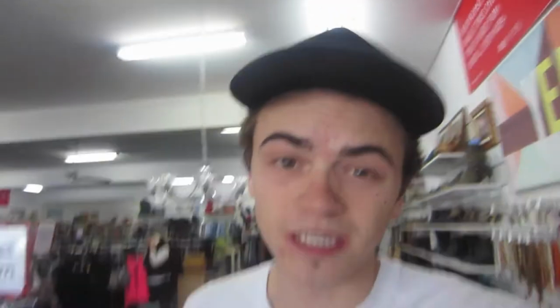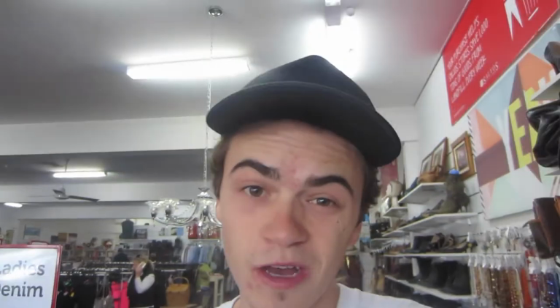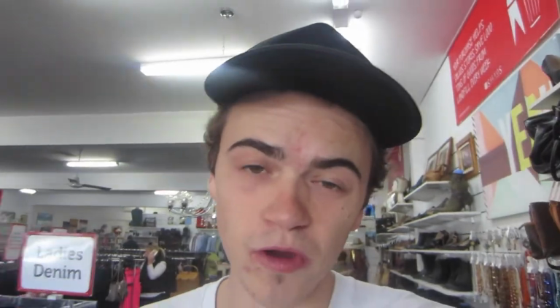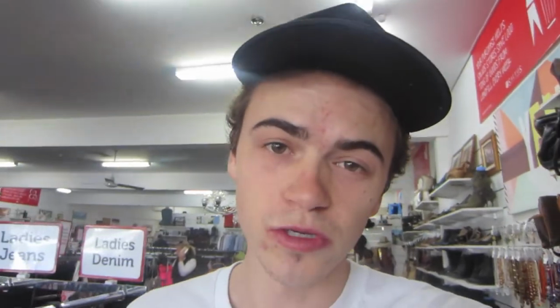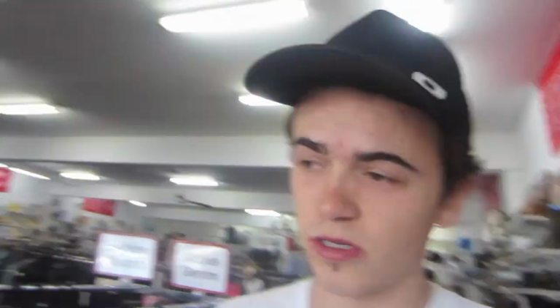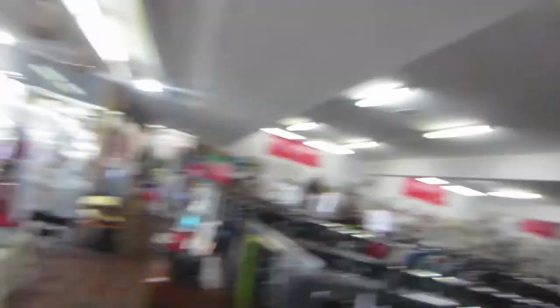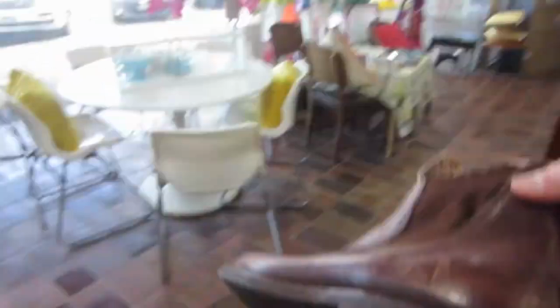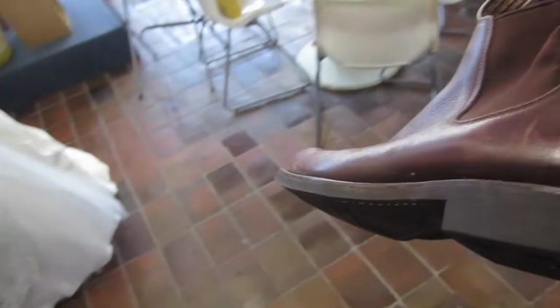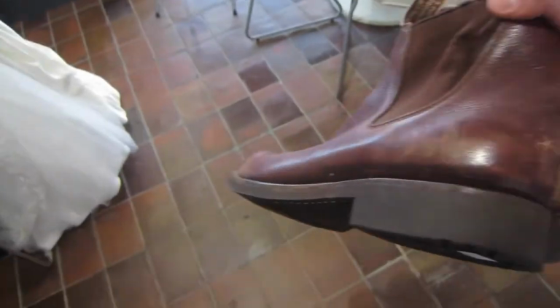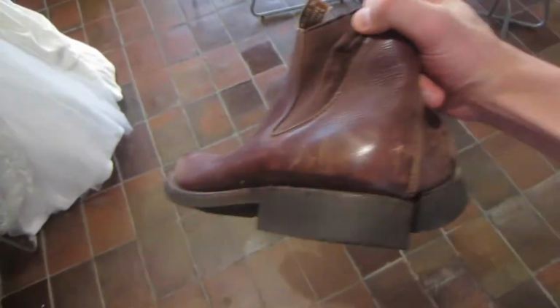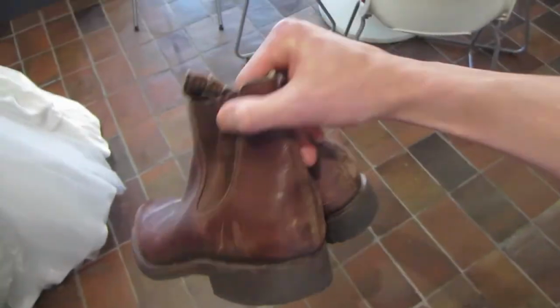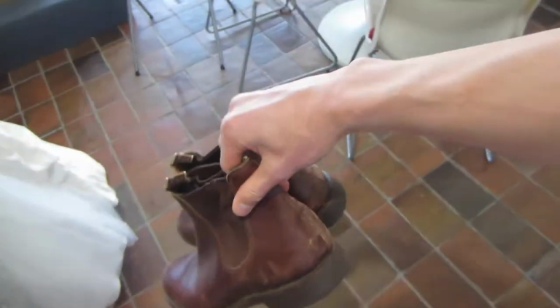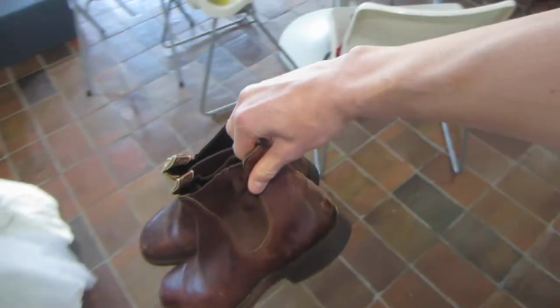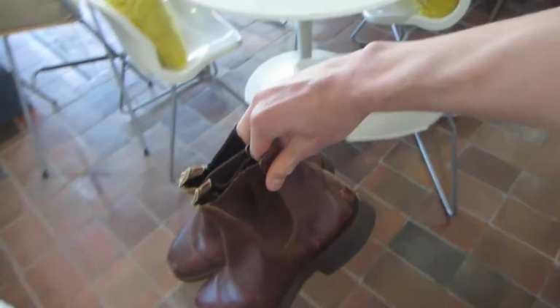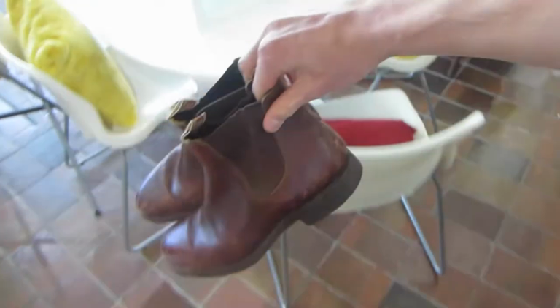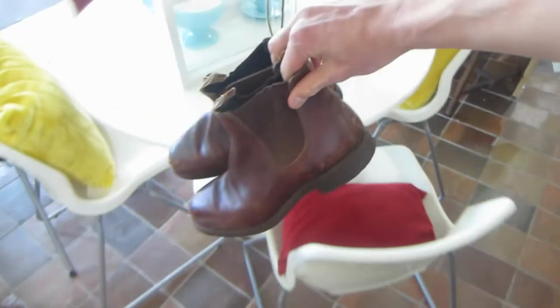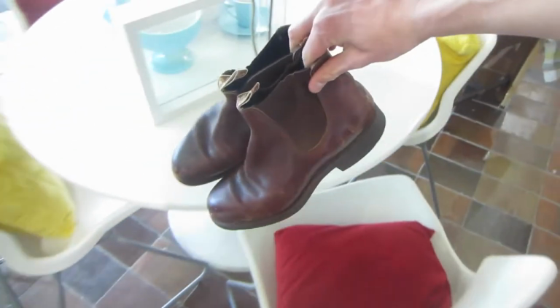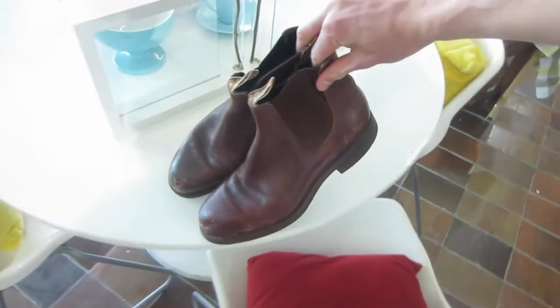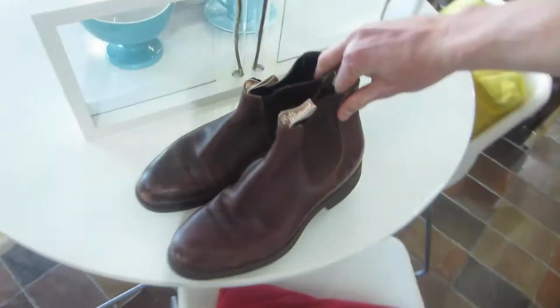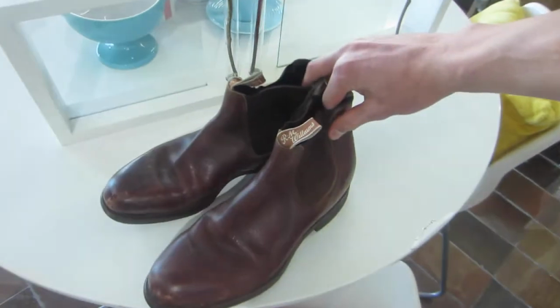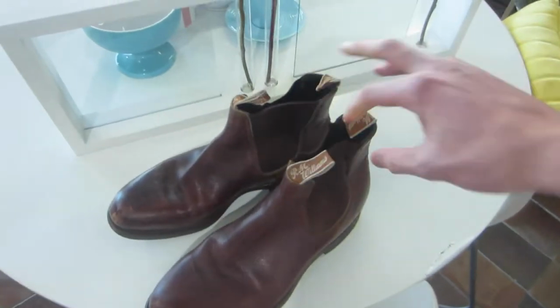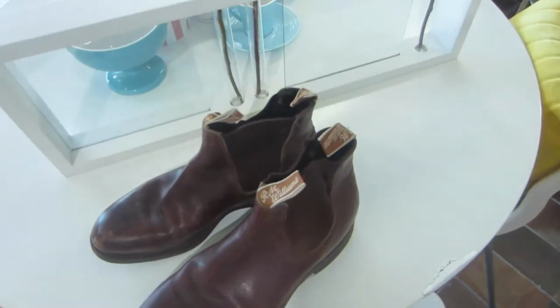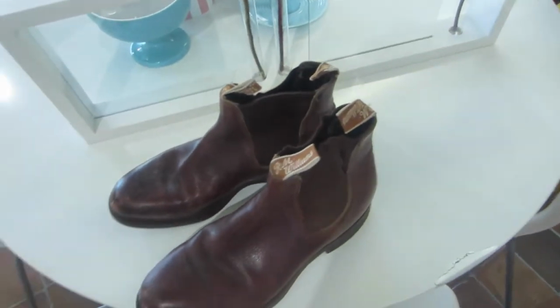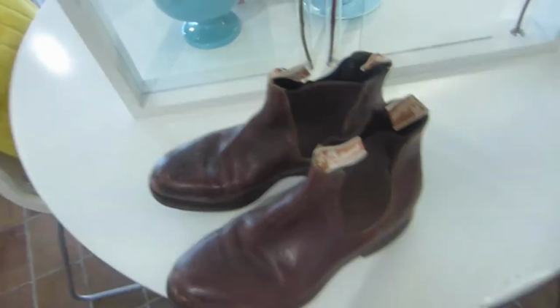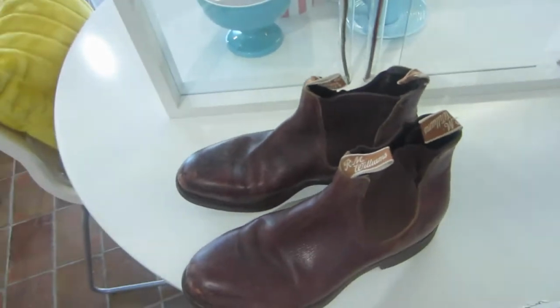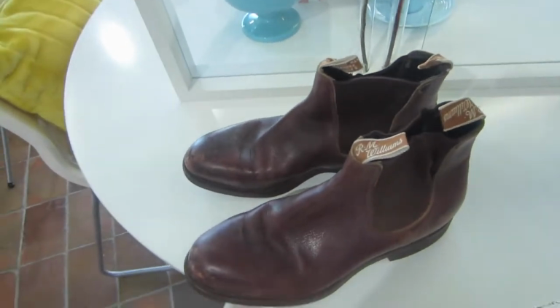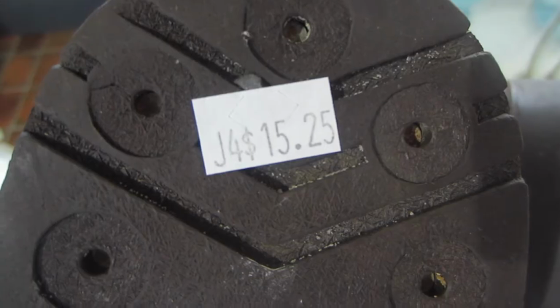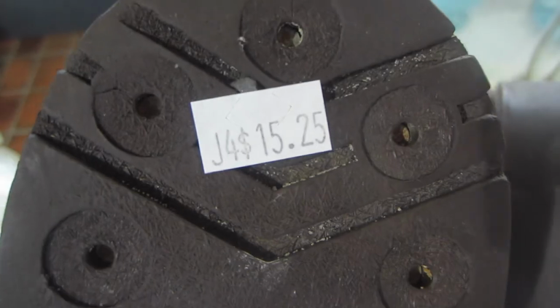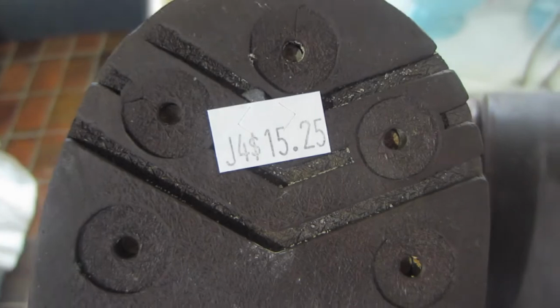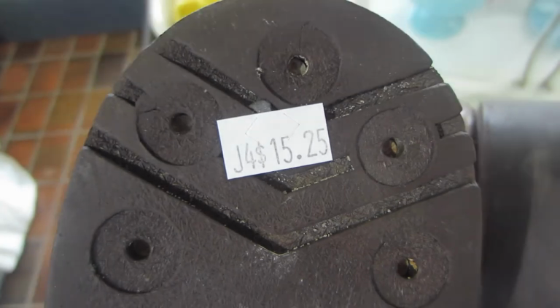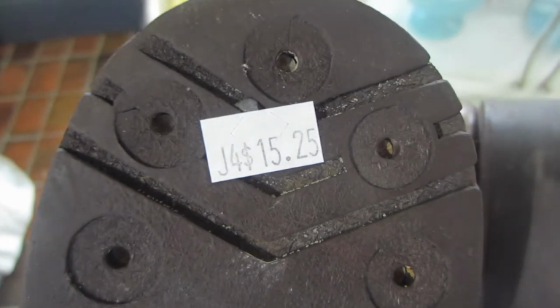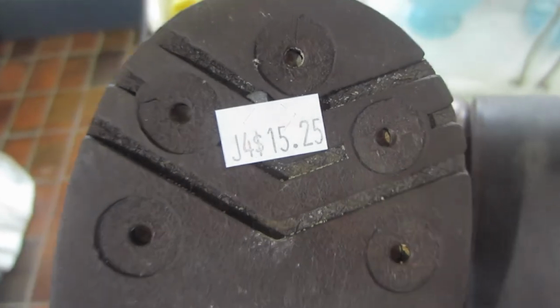I'm in a Salvos. Just found these RM Williams boots — pretty sick. Still overpriced at $15.